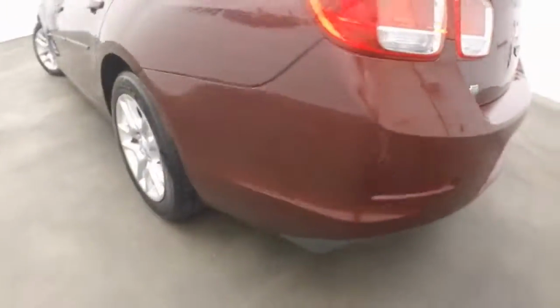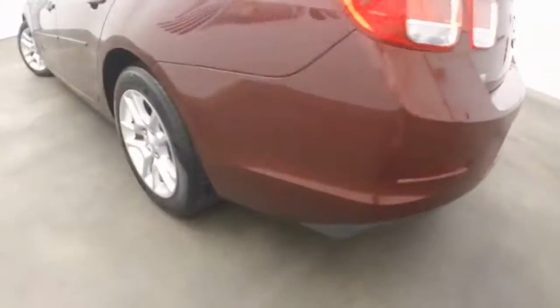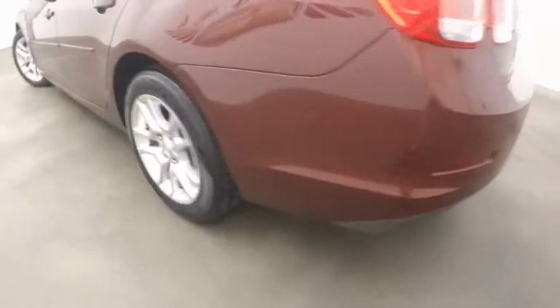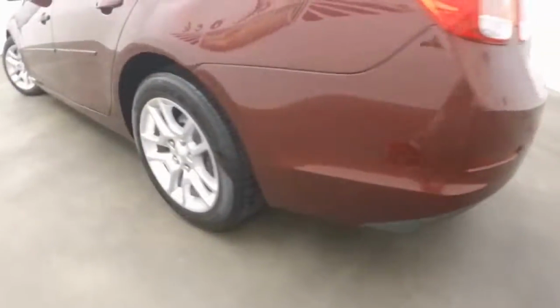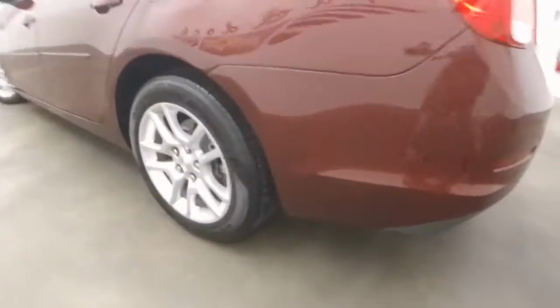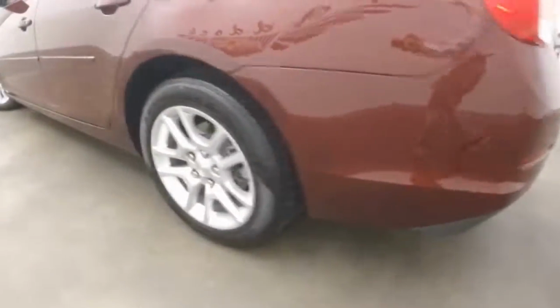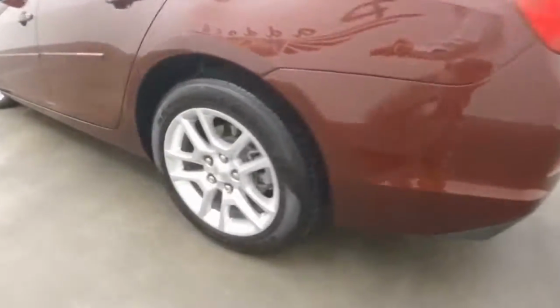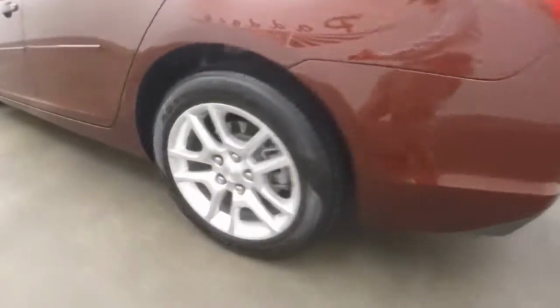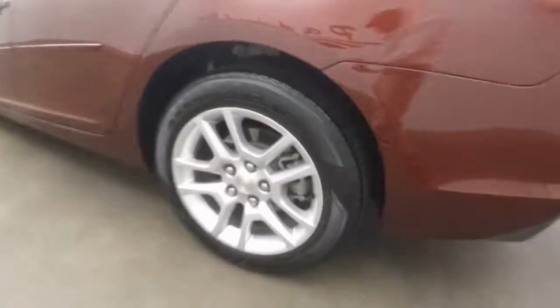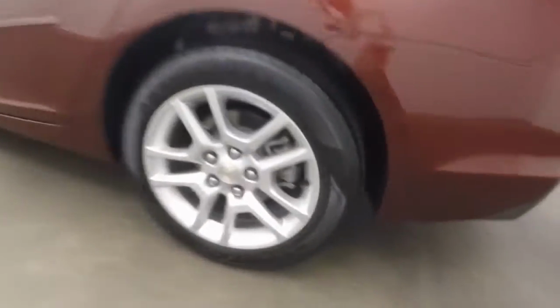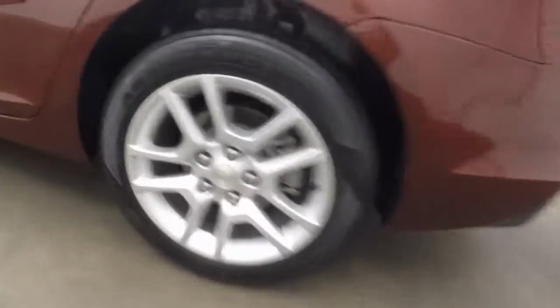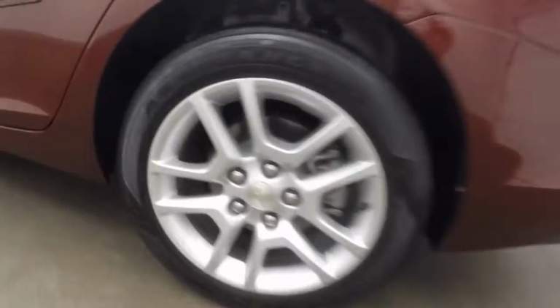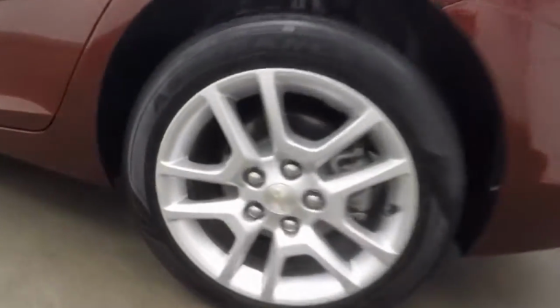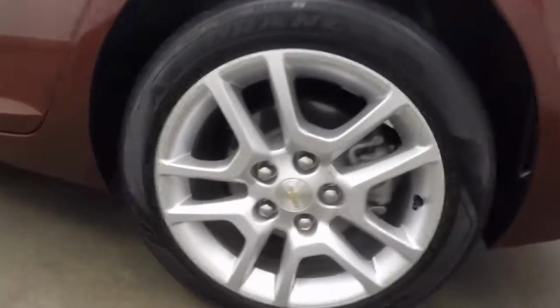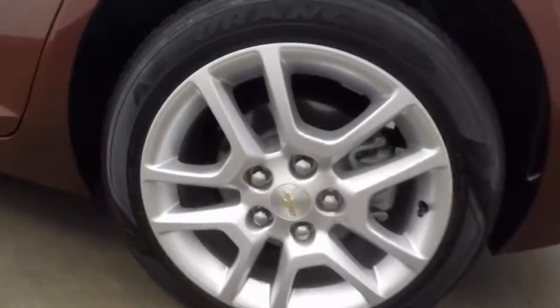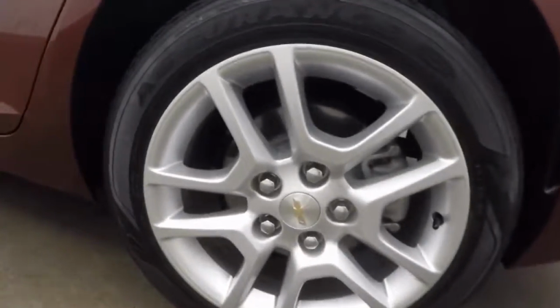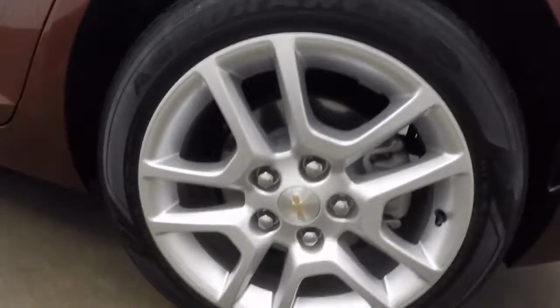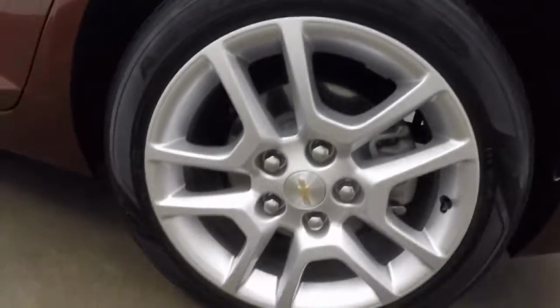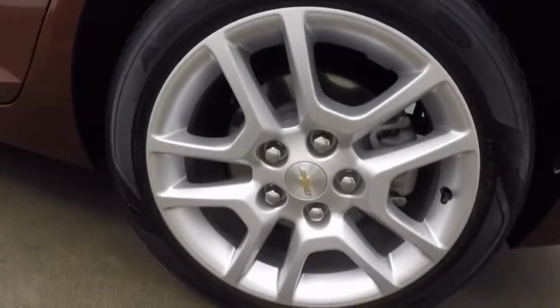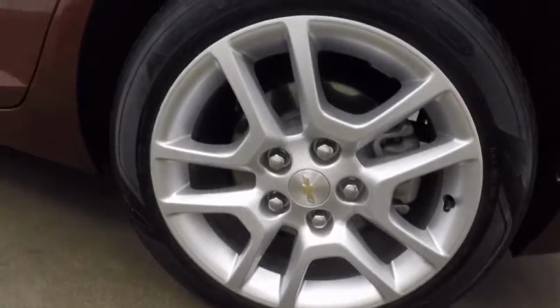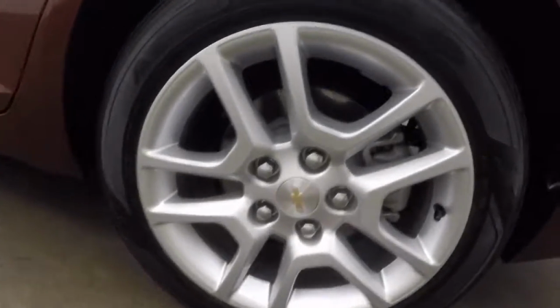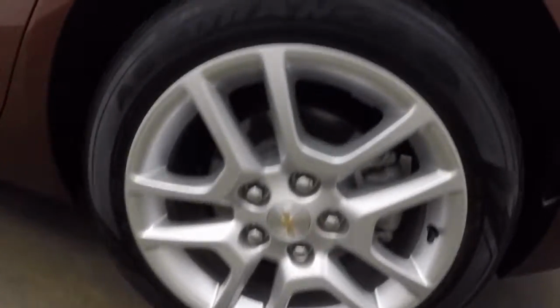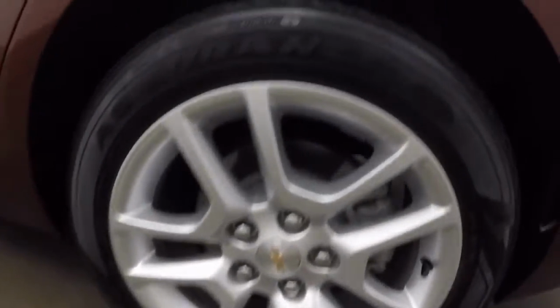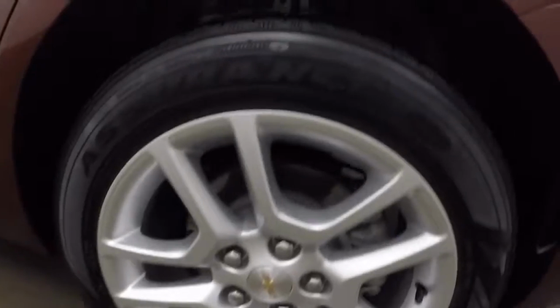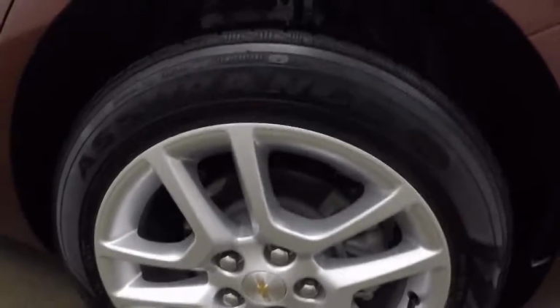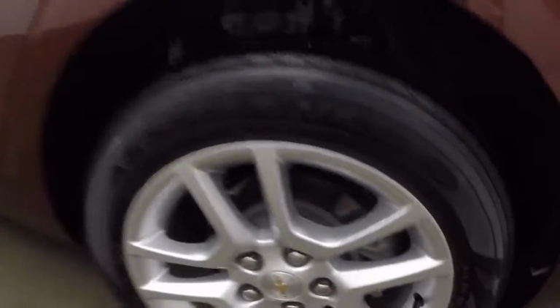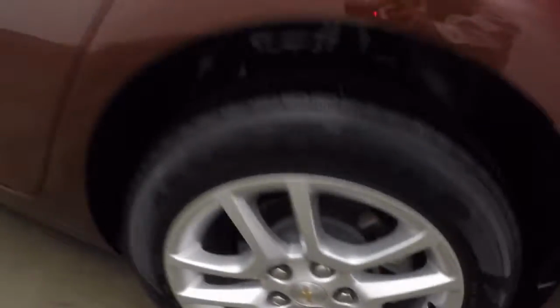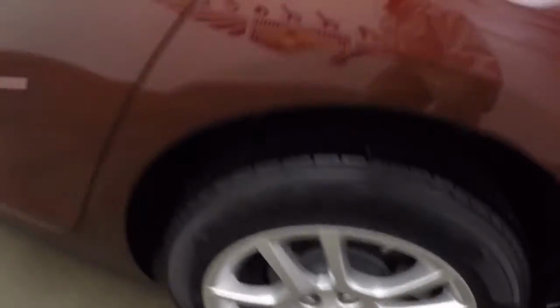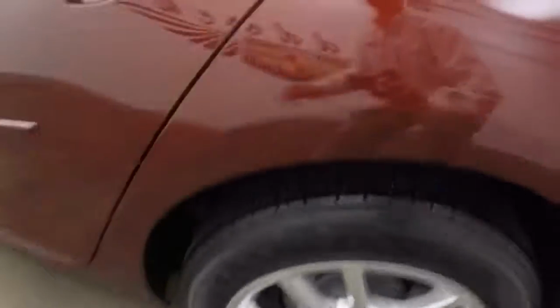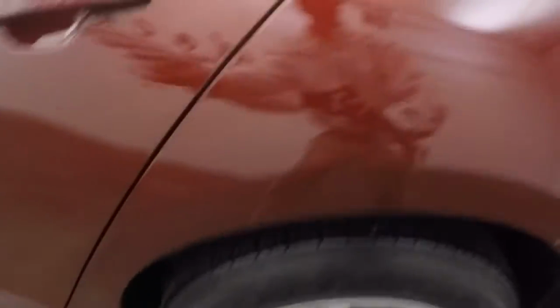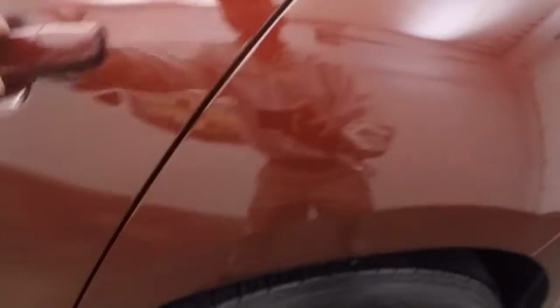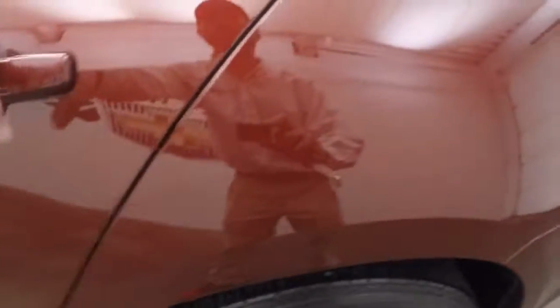Come around and check out those alloy wheels — very good shape.